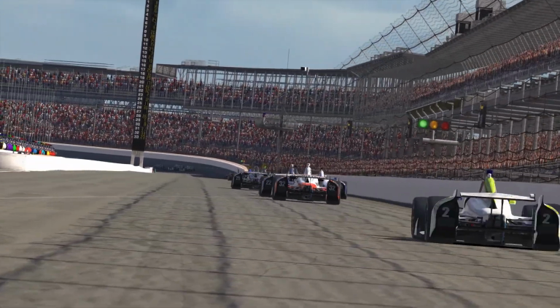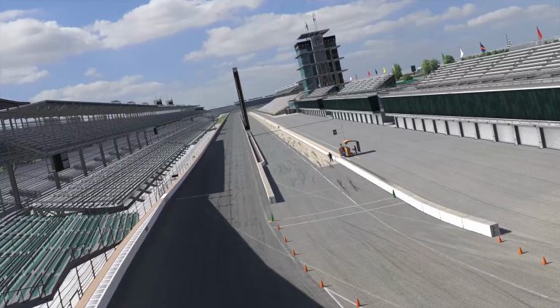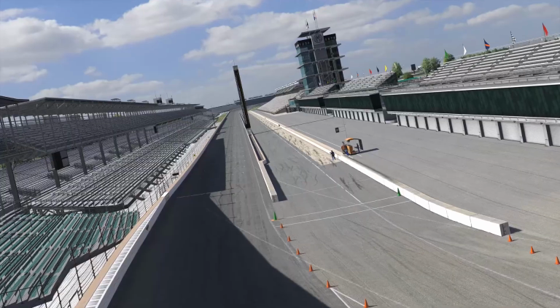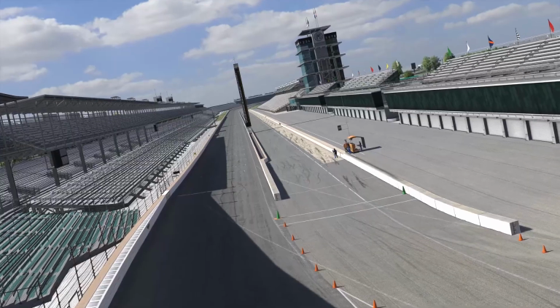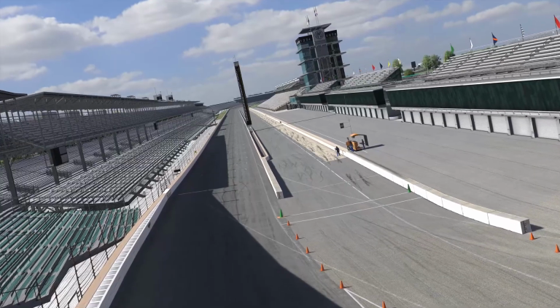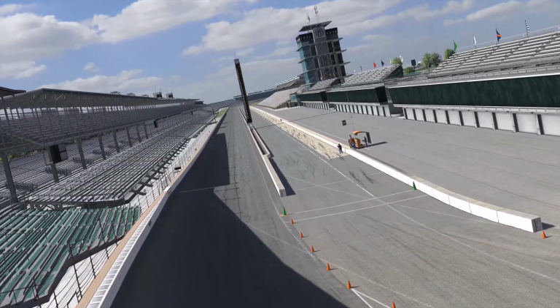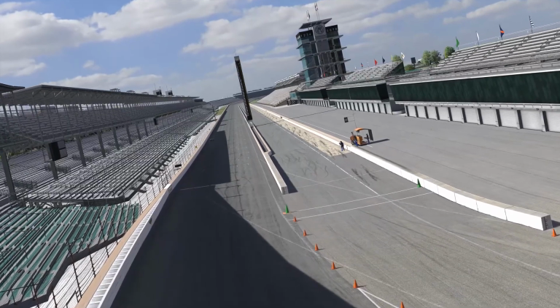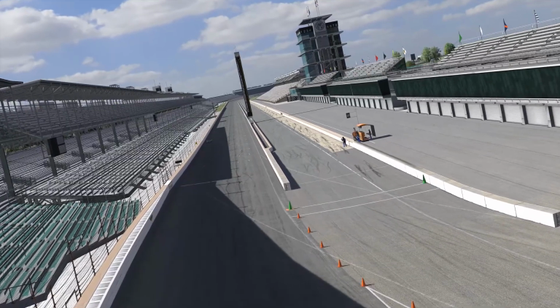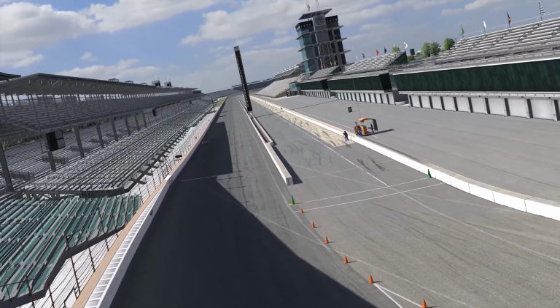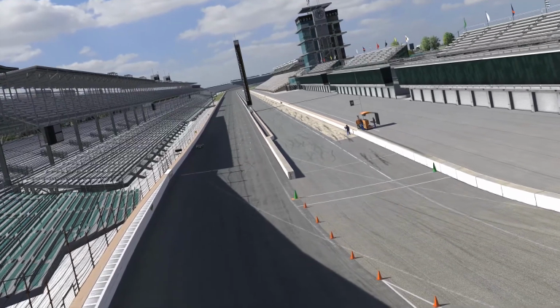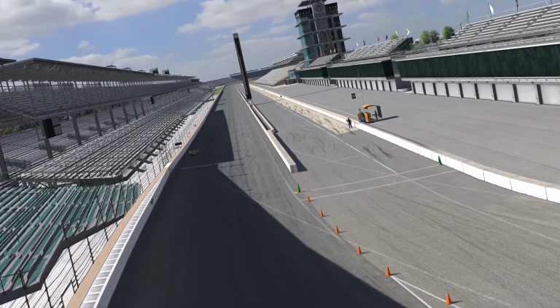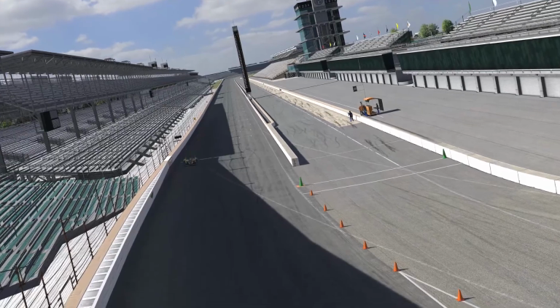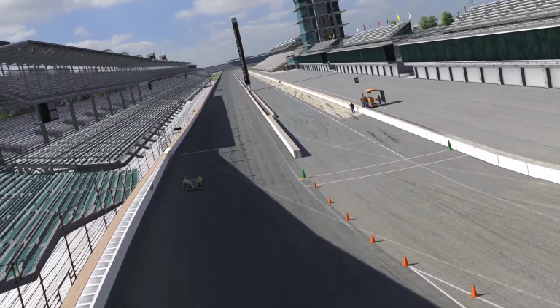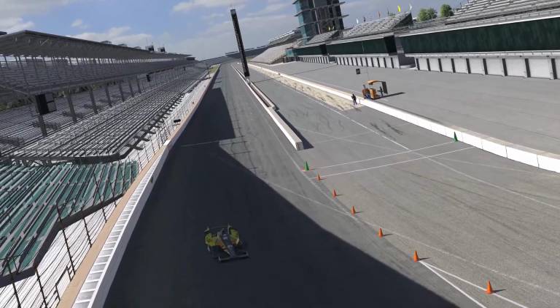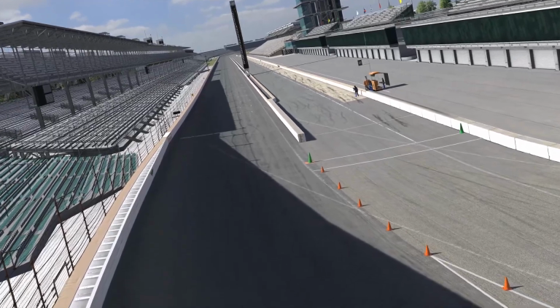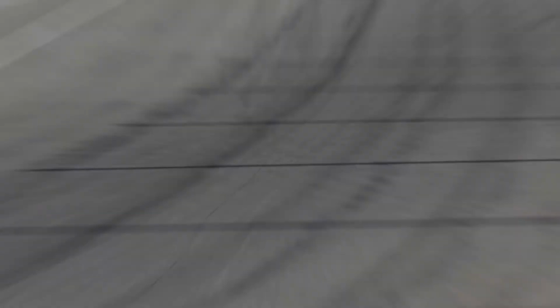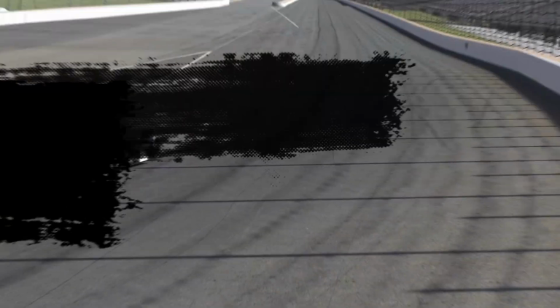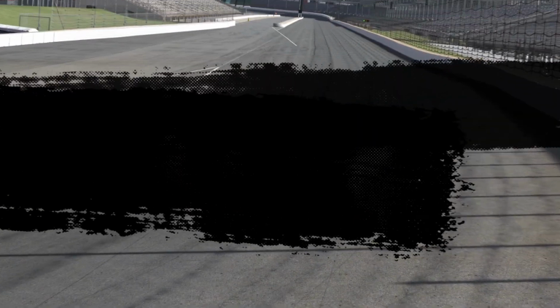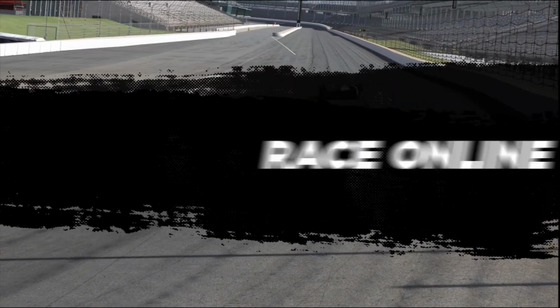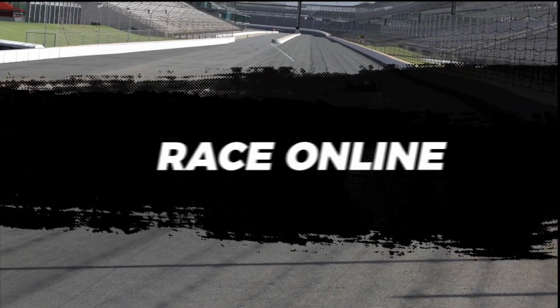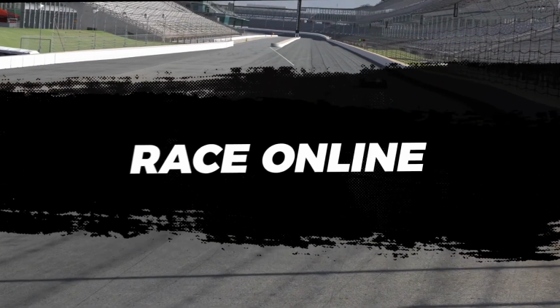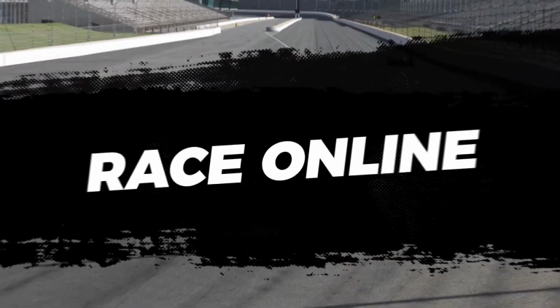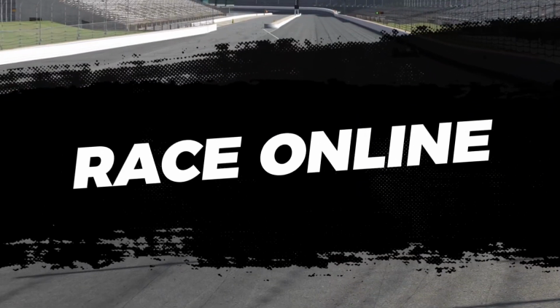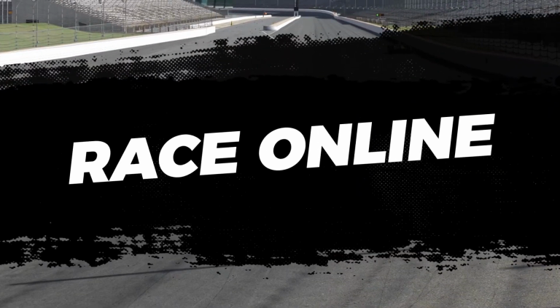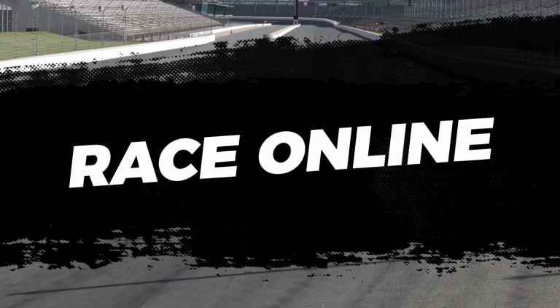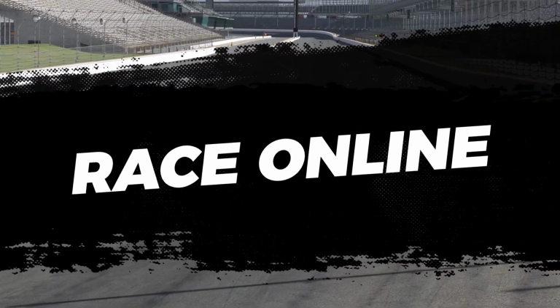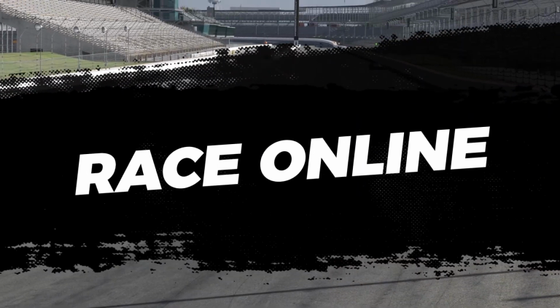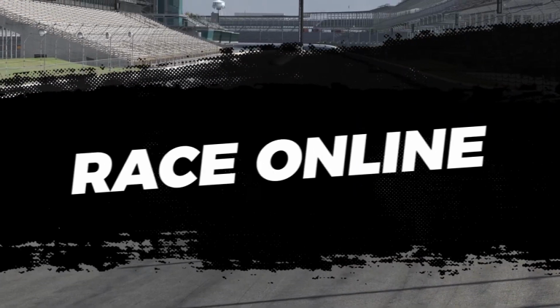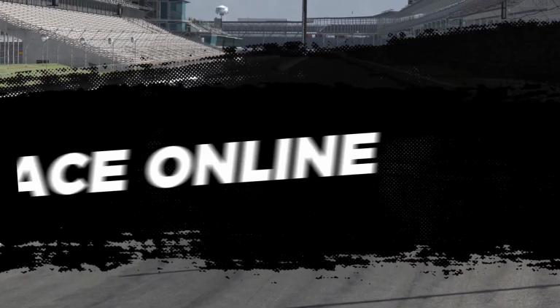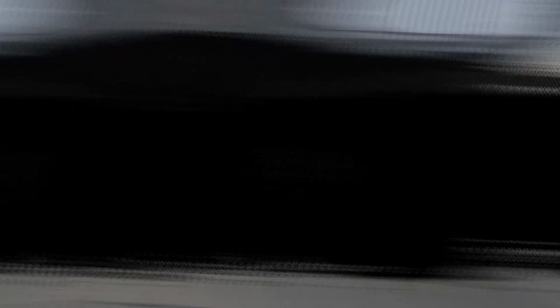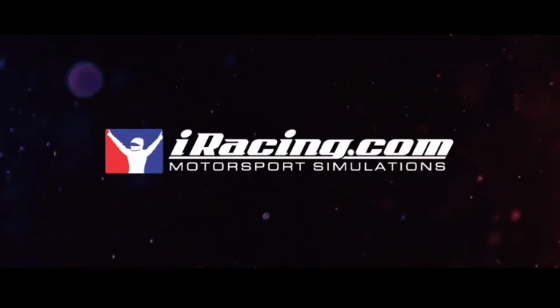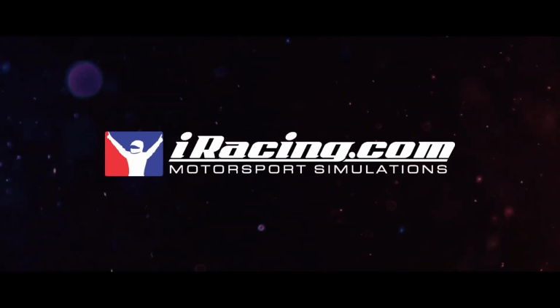And with that, that's a lap around Indianapolis Motor Speedway. For more information on iRacing, check out iRacing.com.